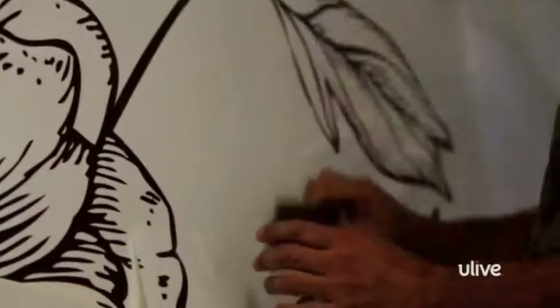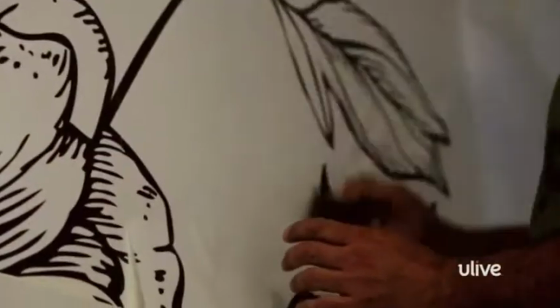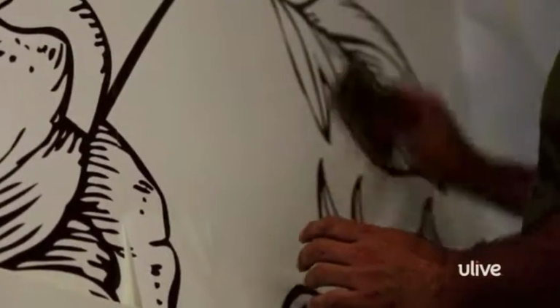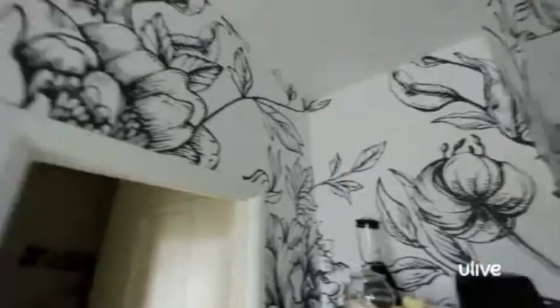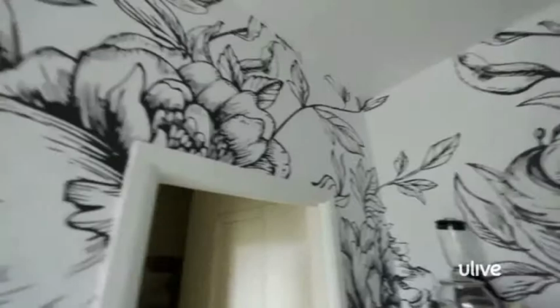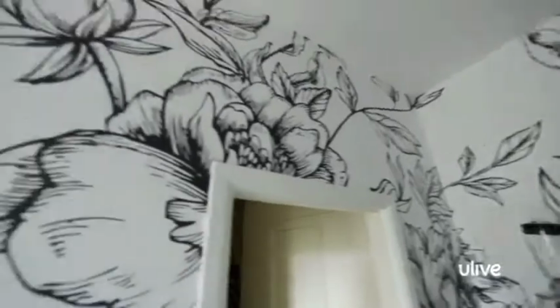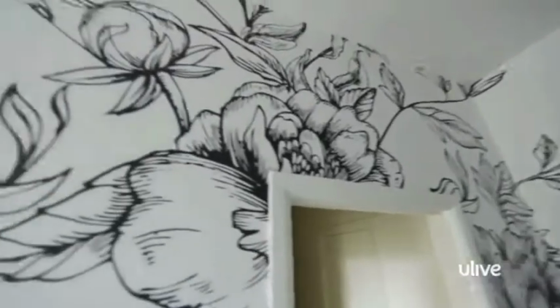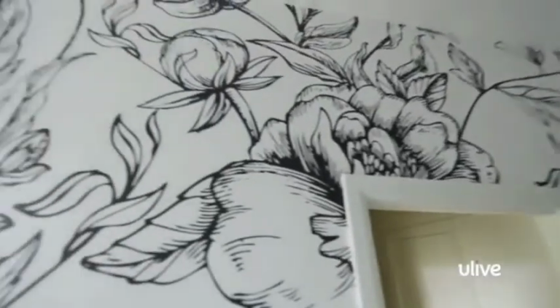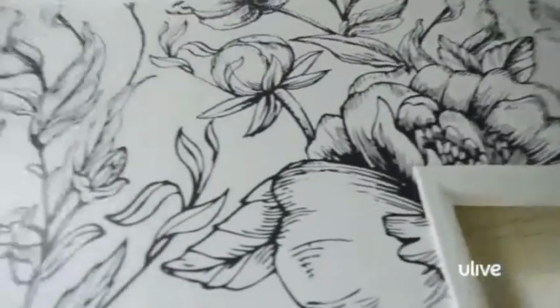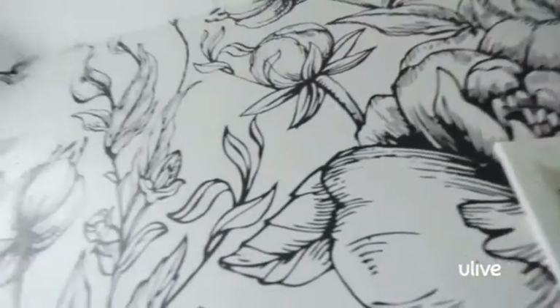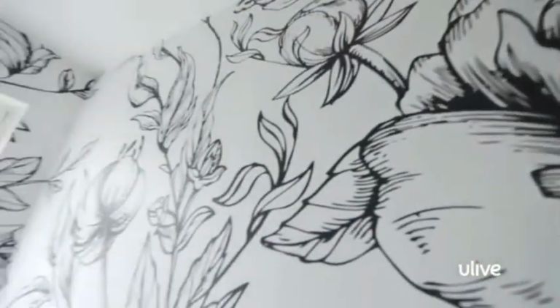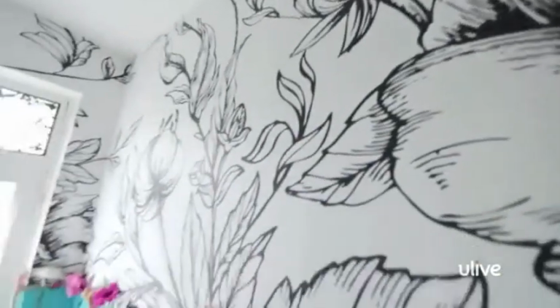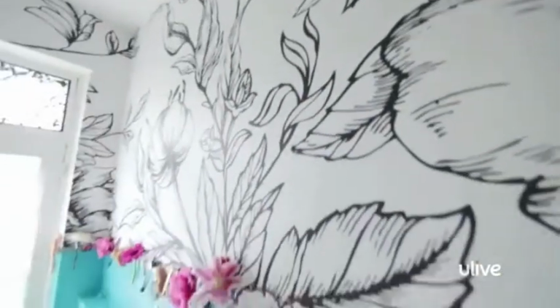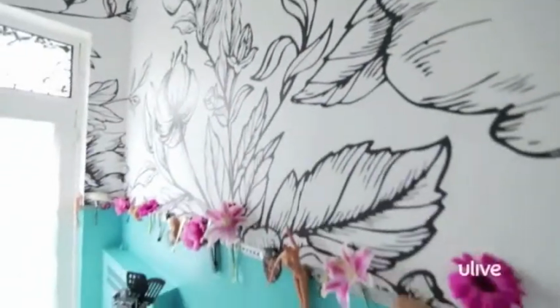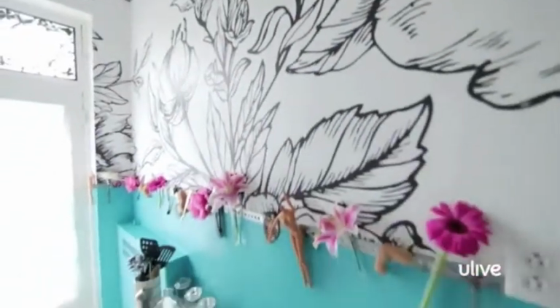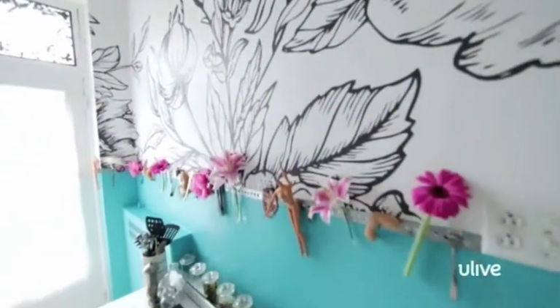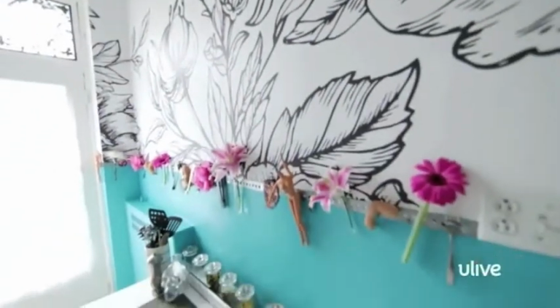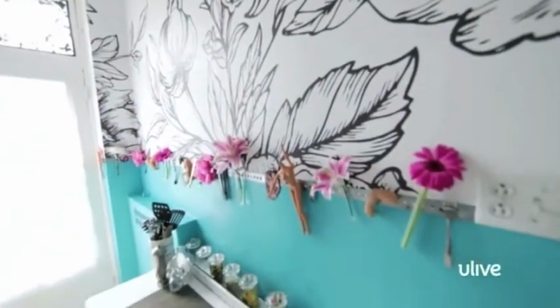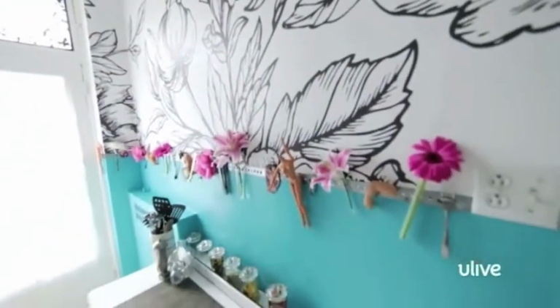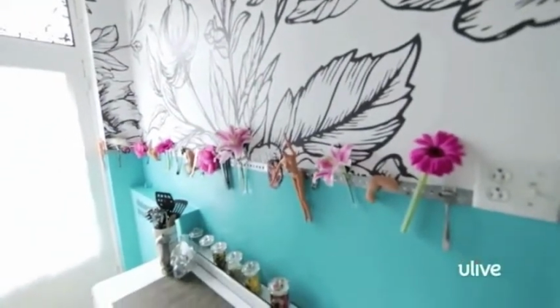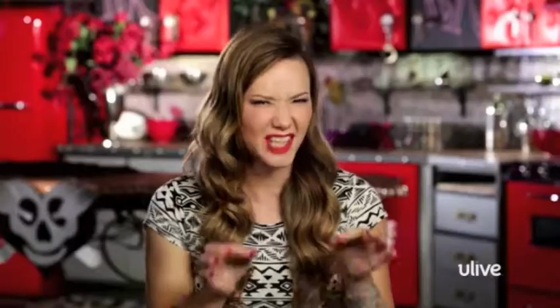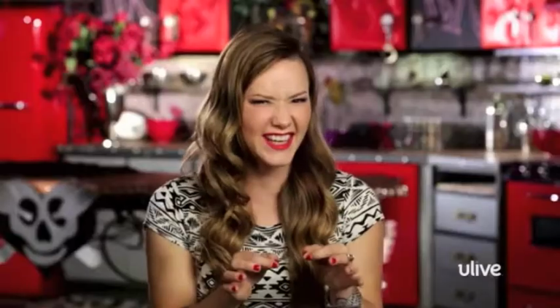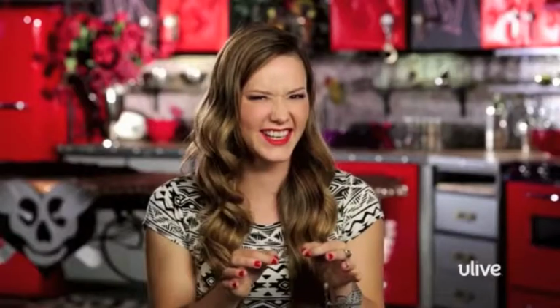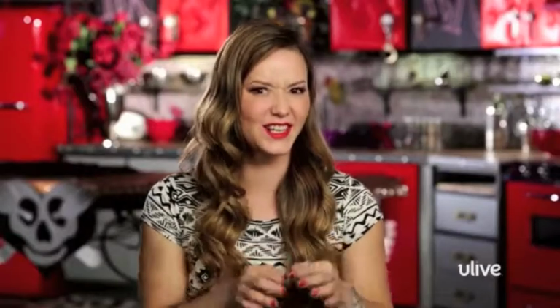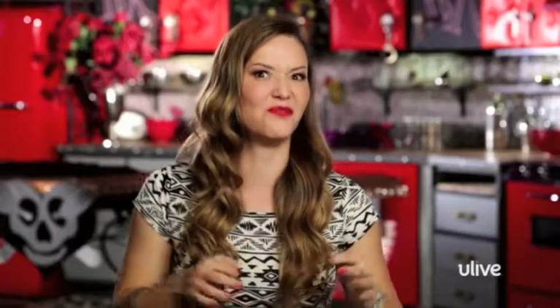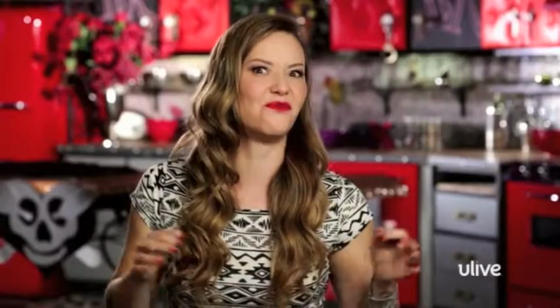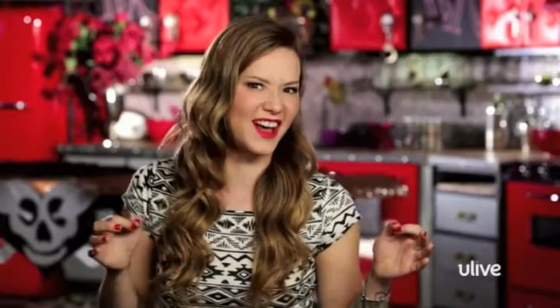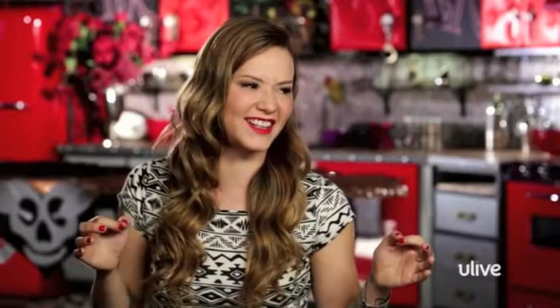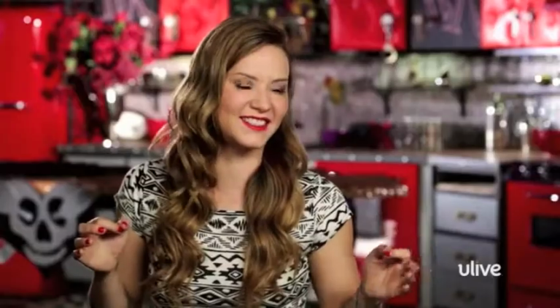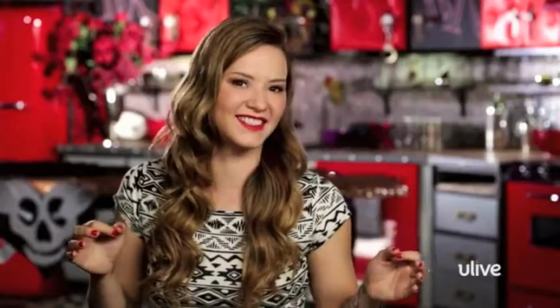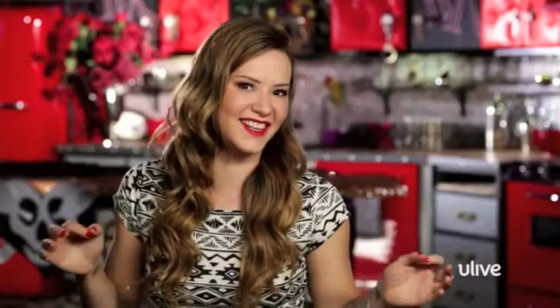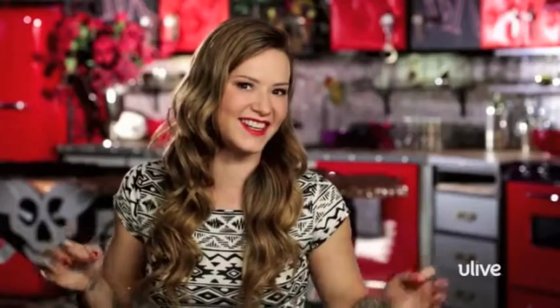Now this kitchen is starting to look awesome. Stick around to see how we're going to take it from tiny to fine-y.